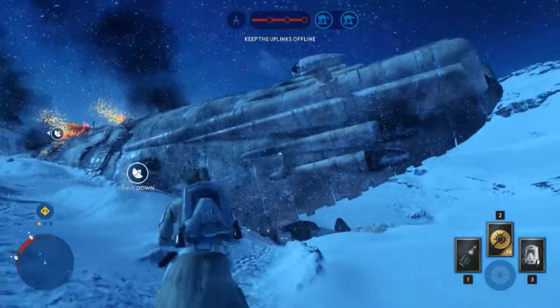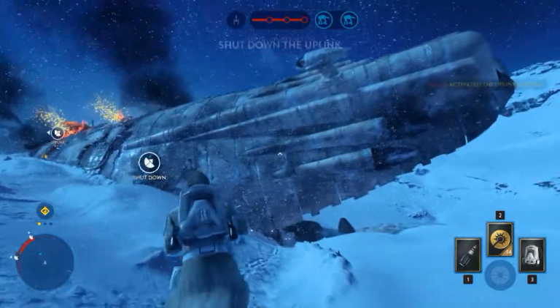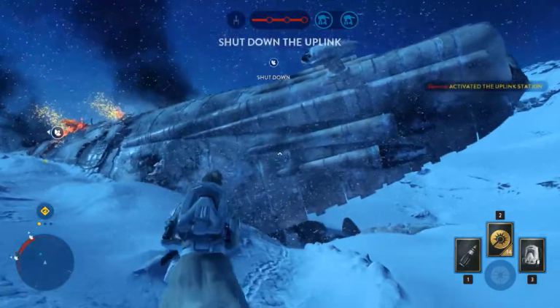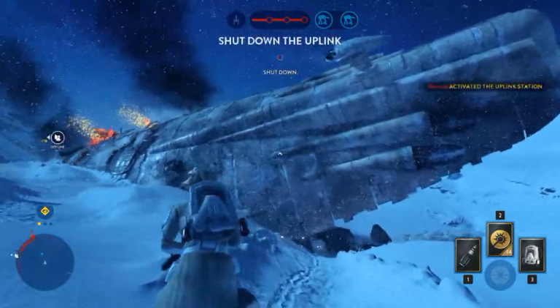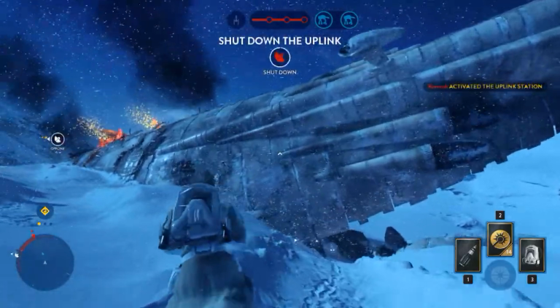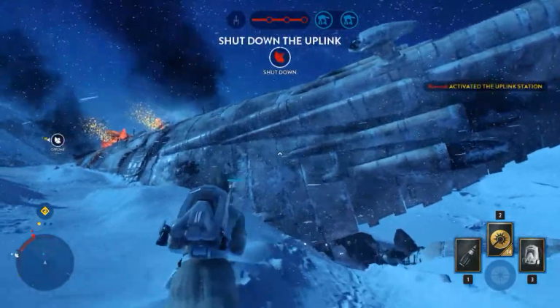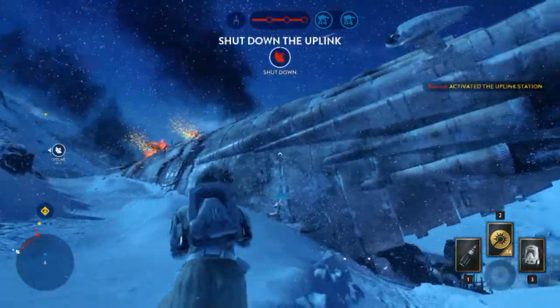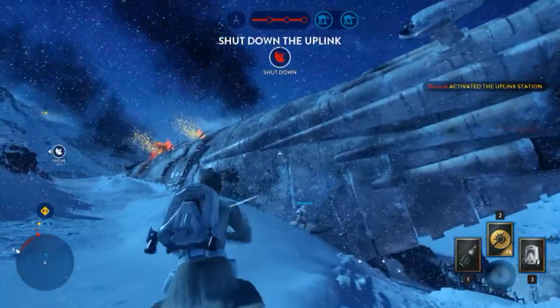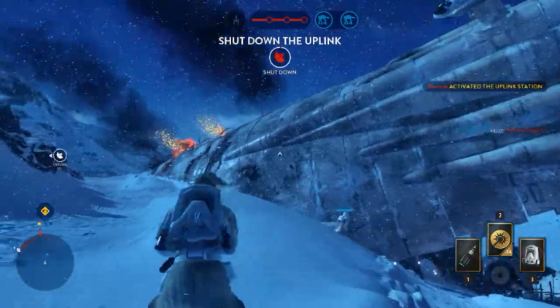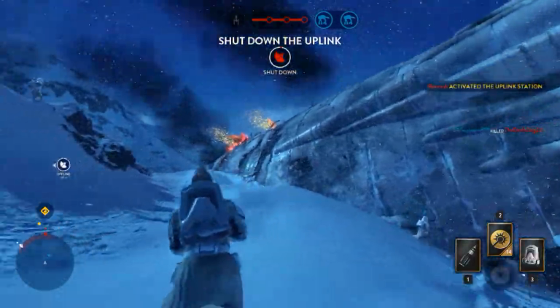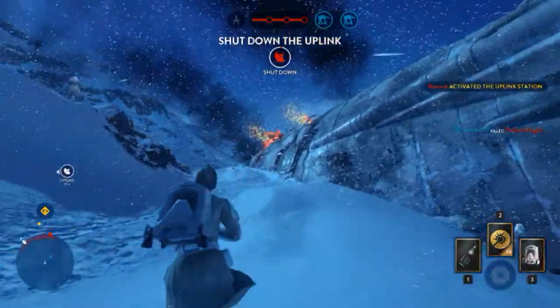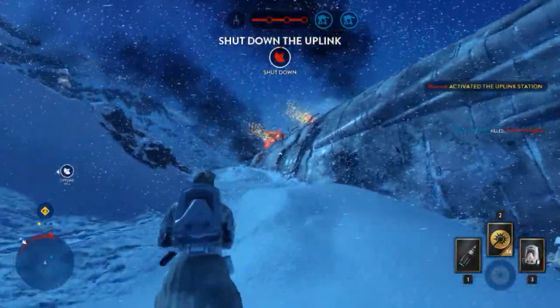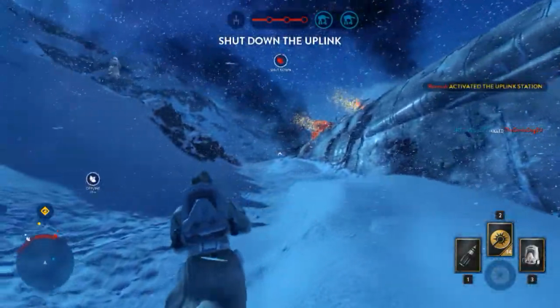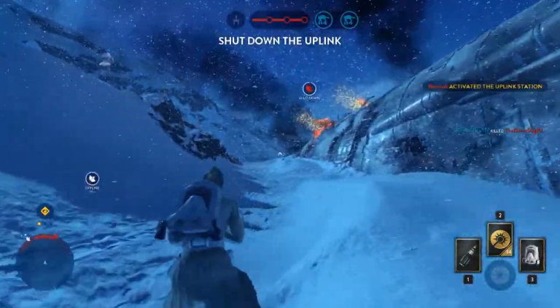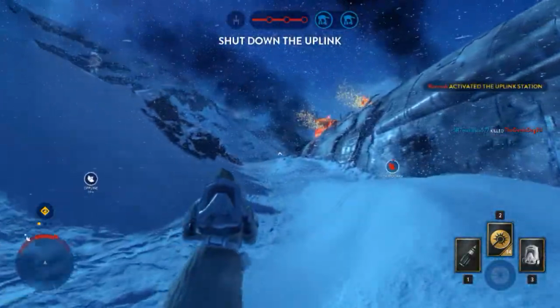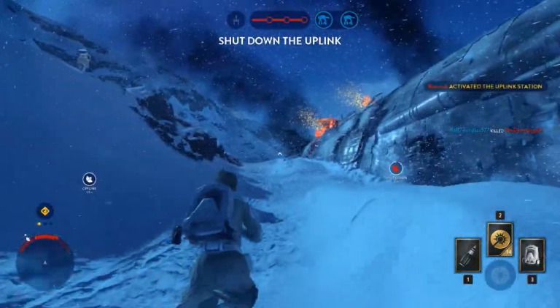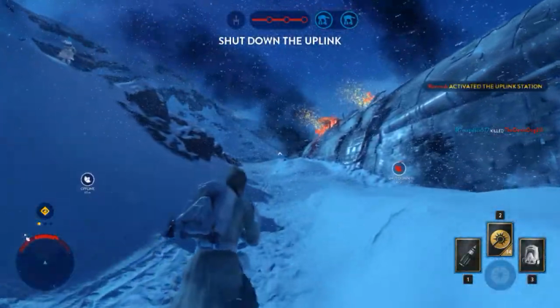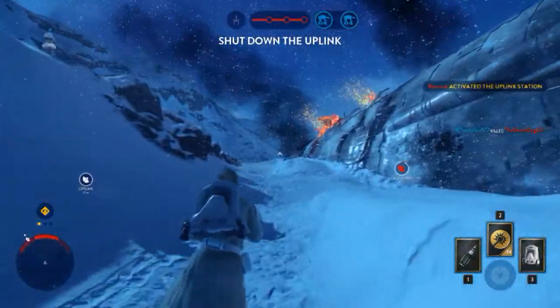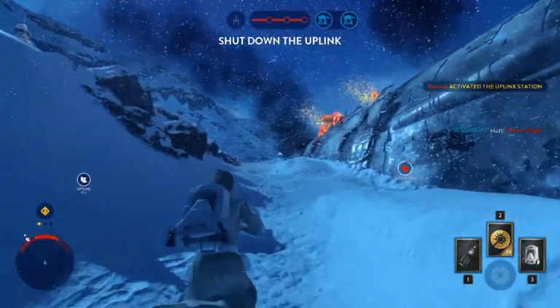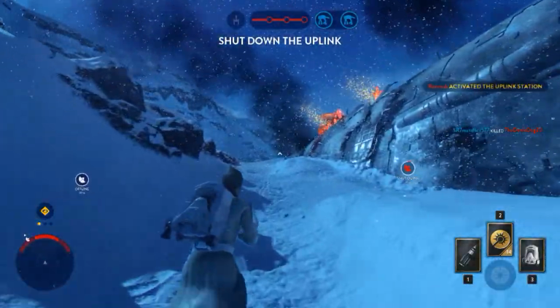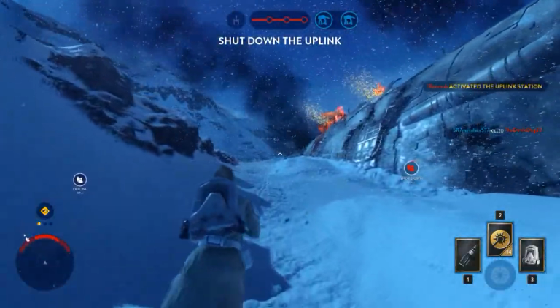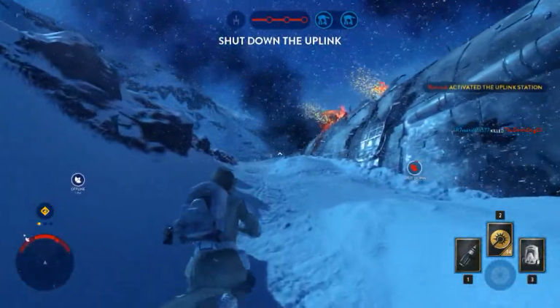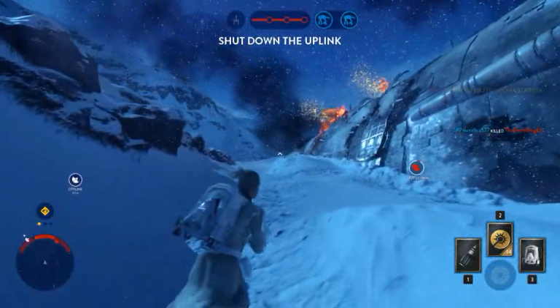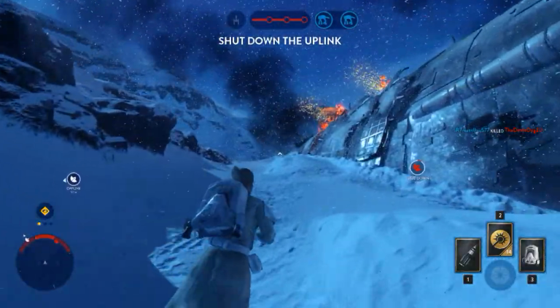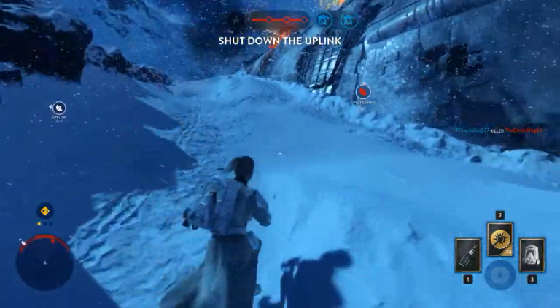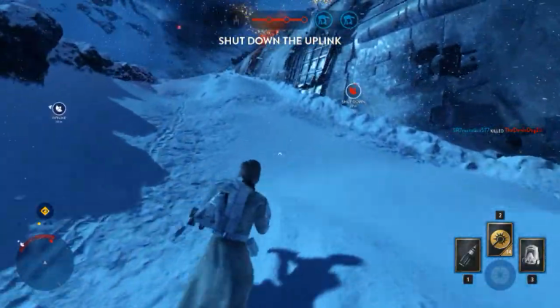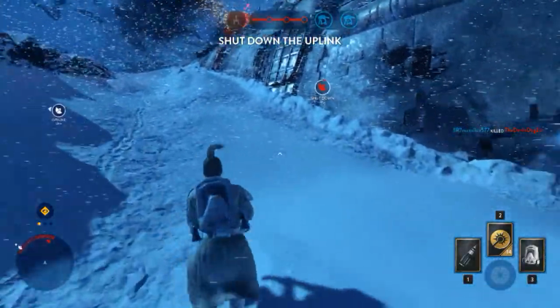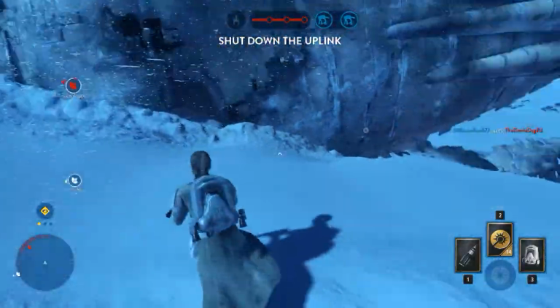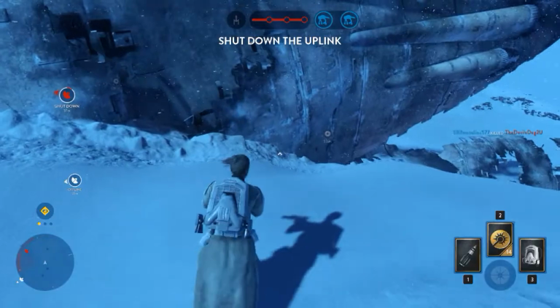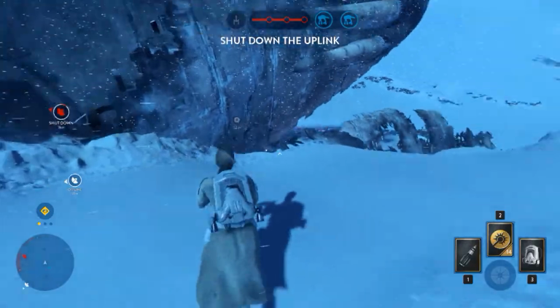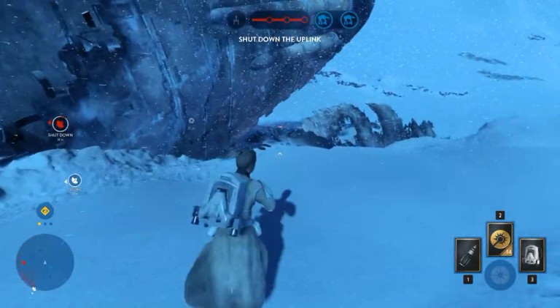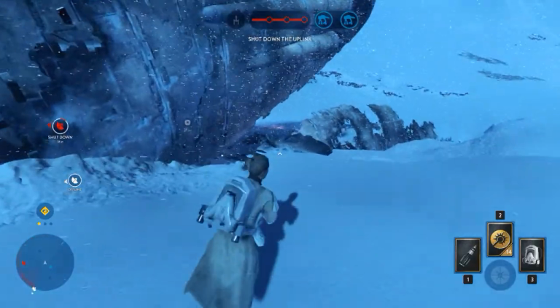An uplink station has been taken over by the rebels. We must deactivate it in order to stop a Y-Wing attack.